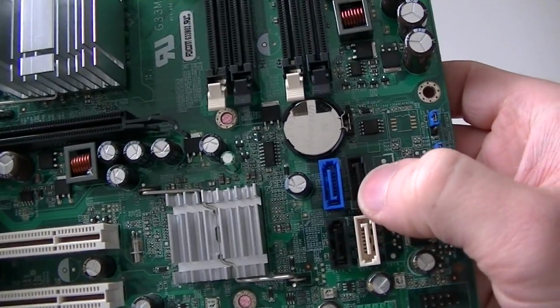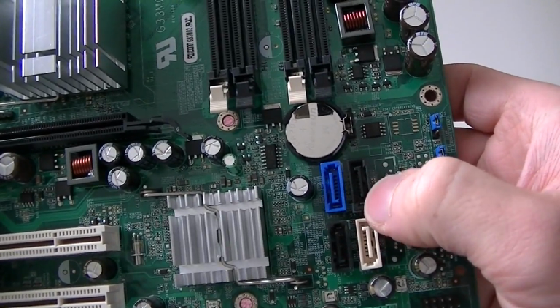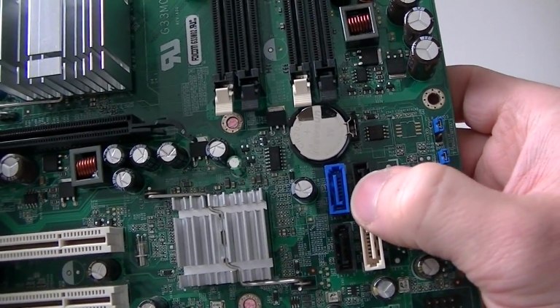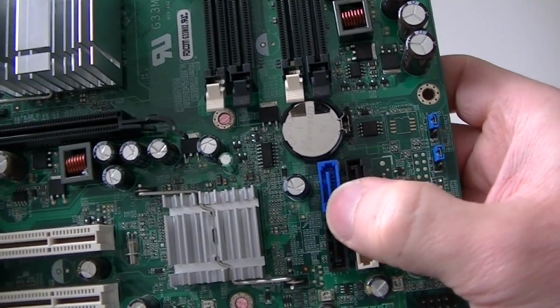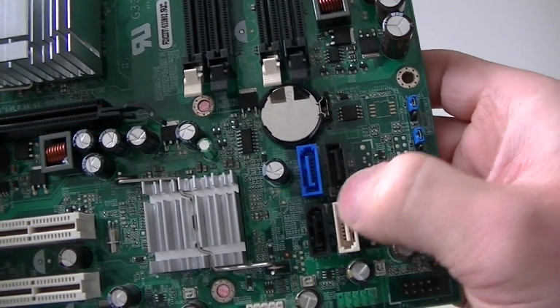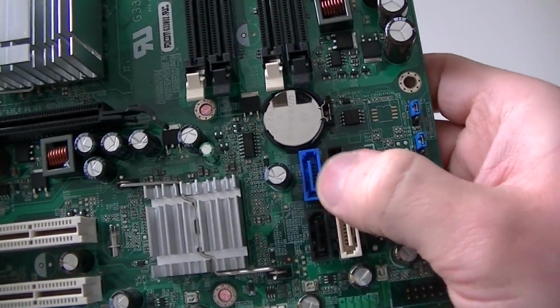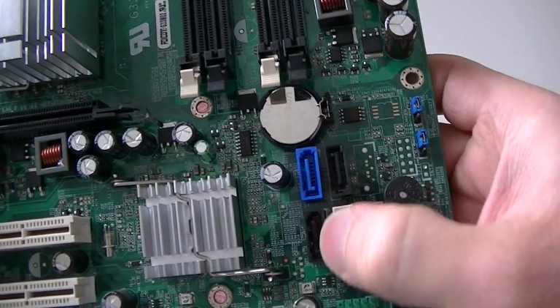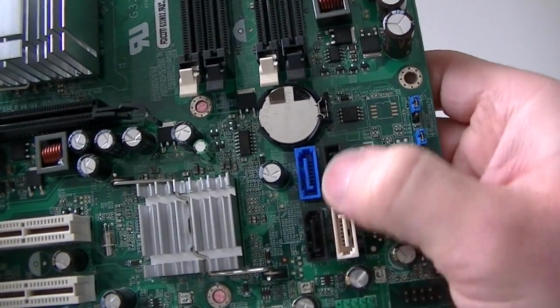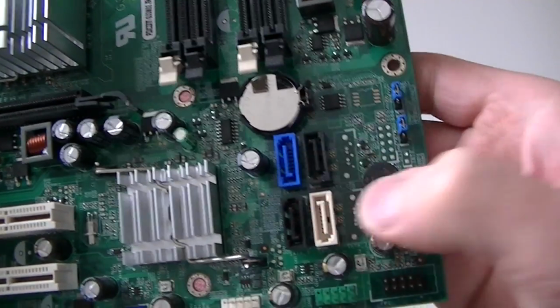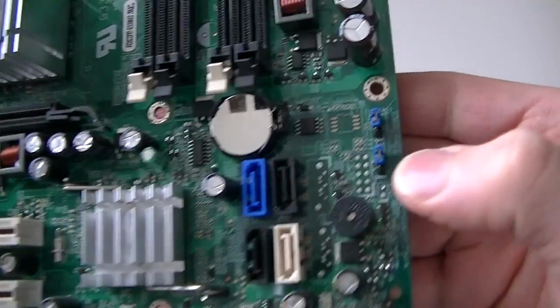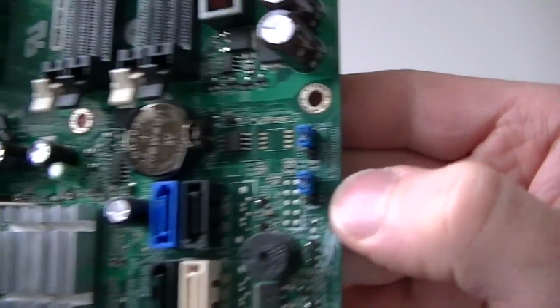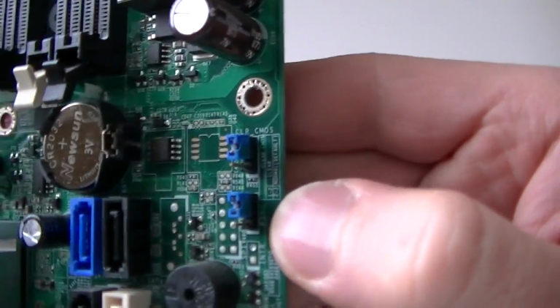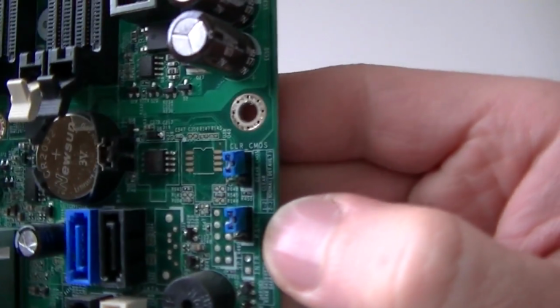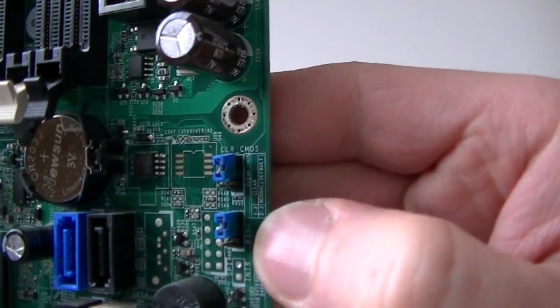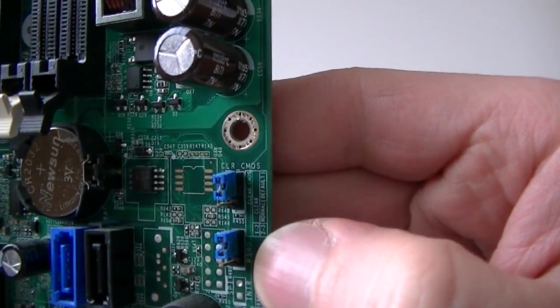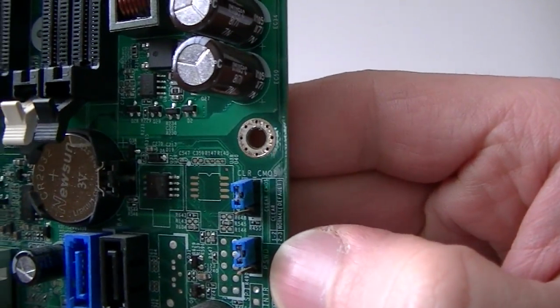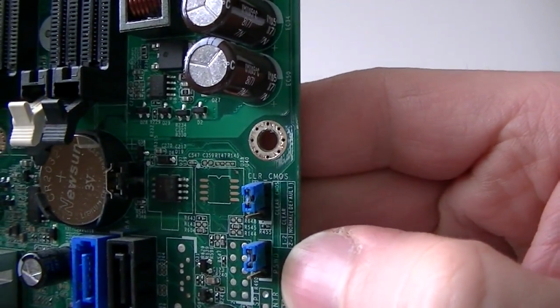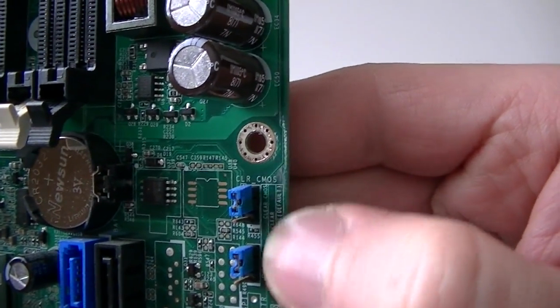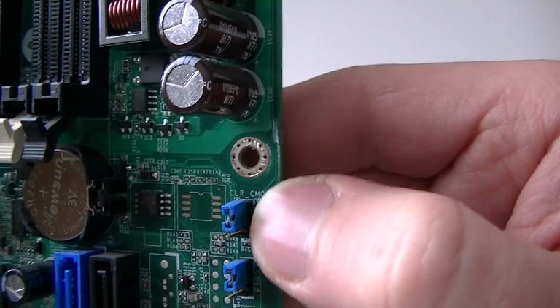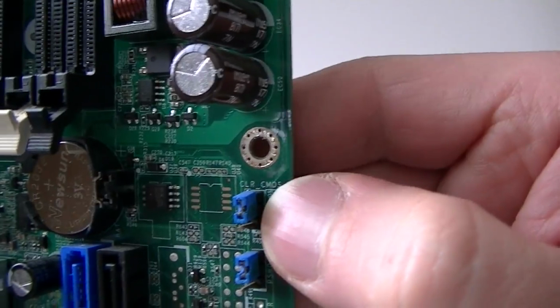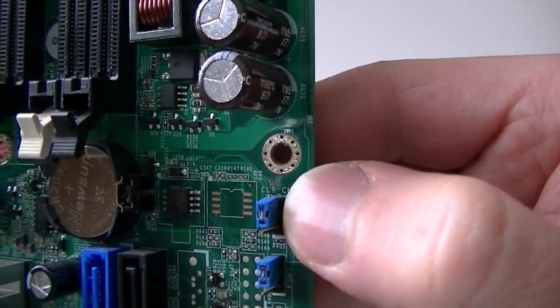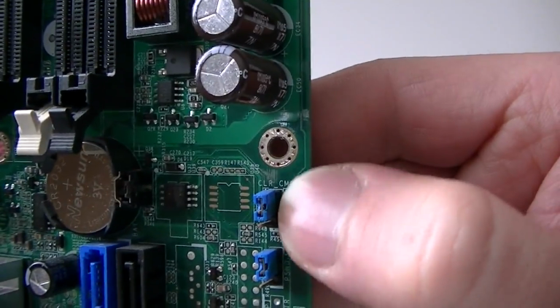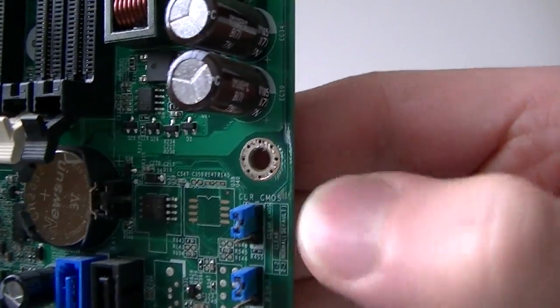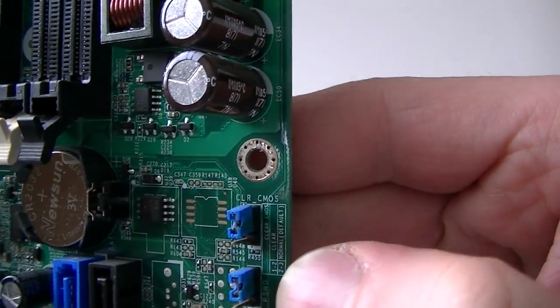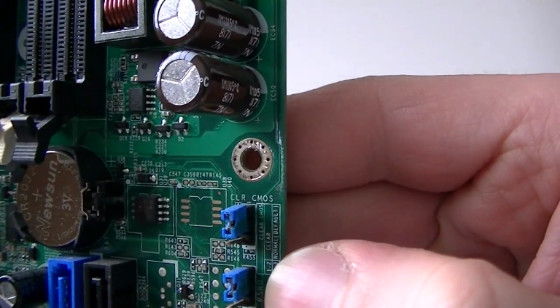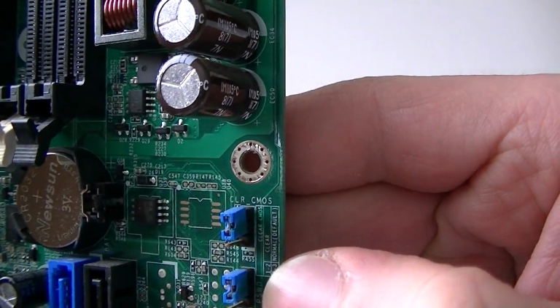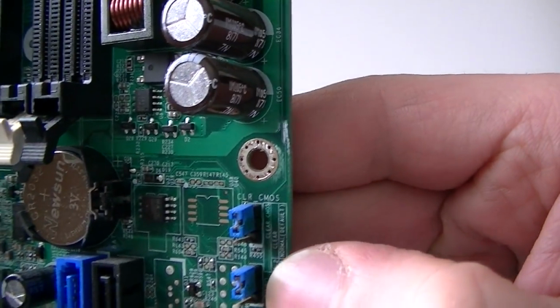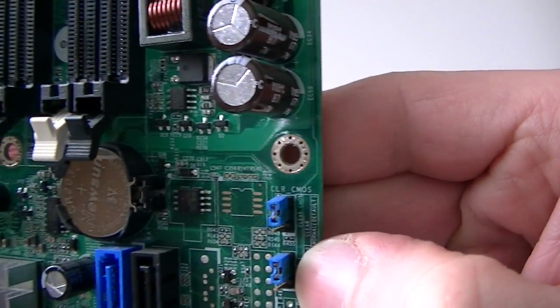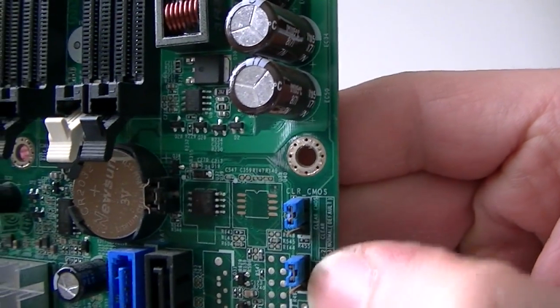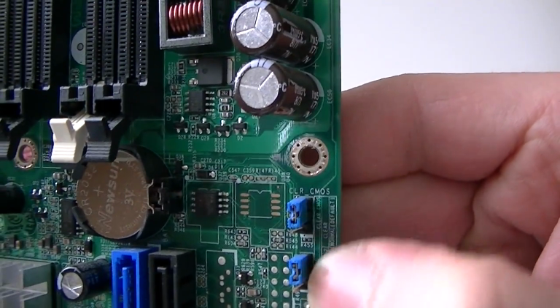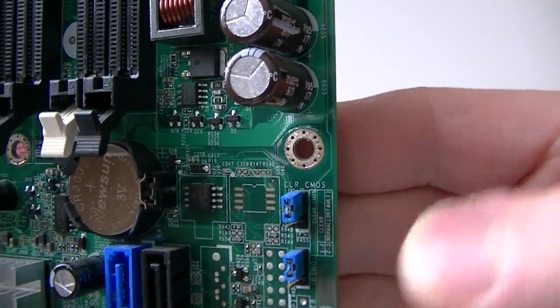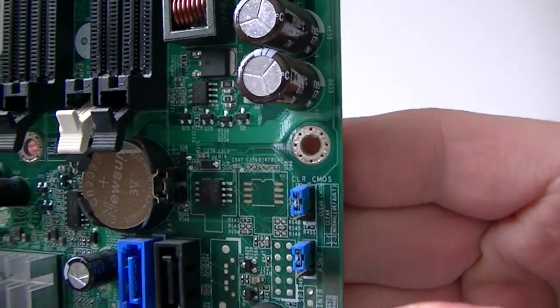There are four serial ATA connectors right there, here's a clear CMOS jumper right there, and a clear password jumper right there.